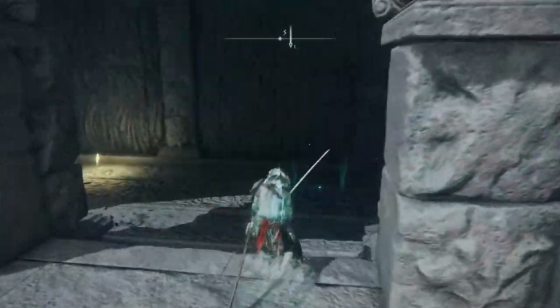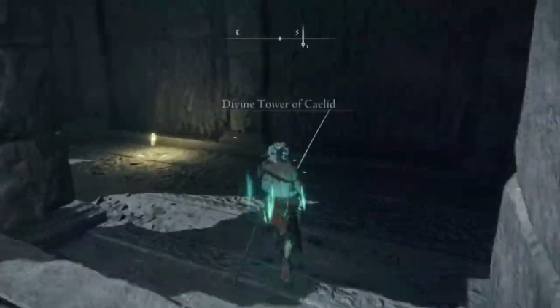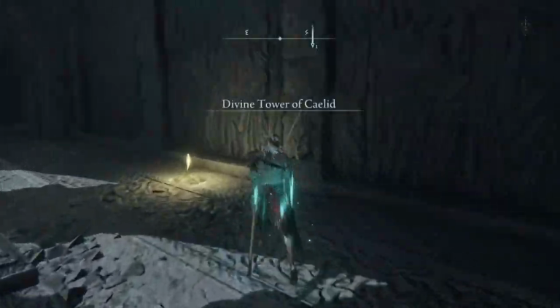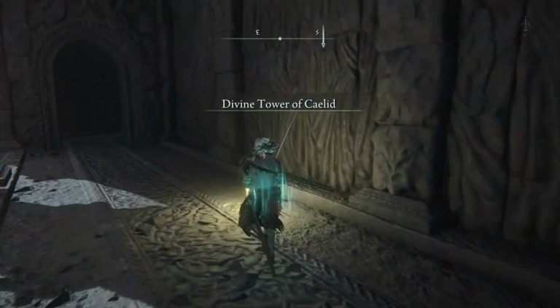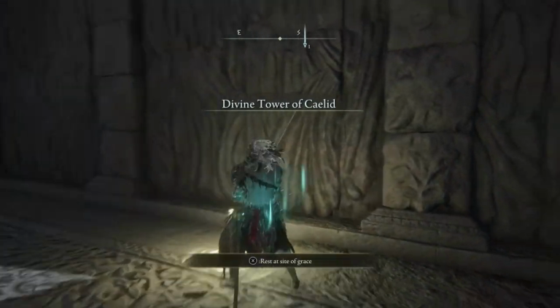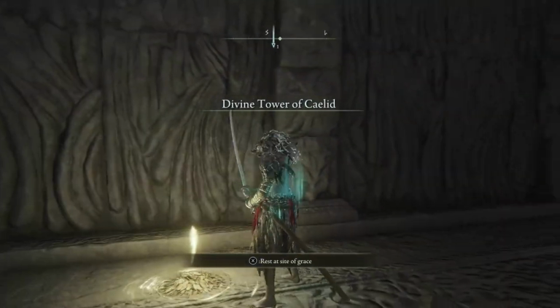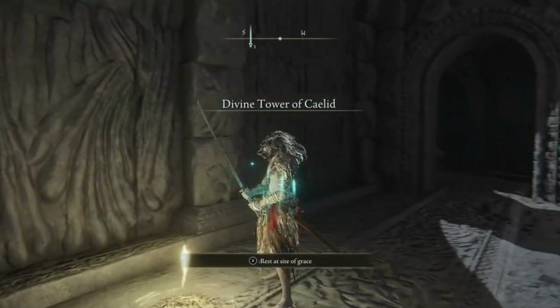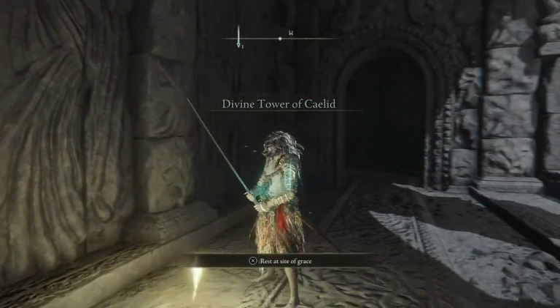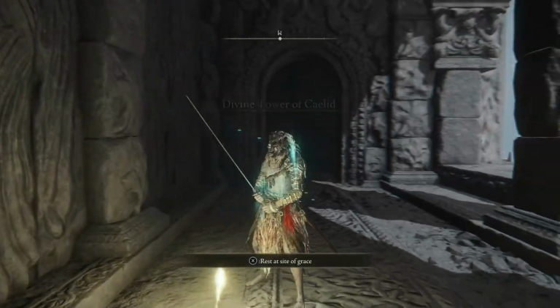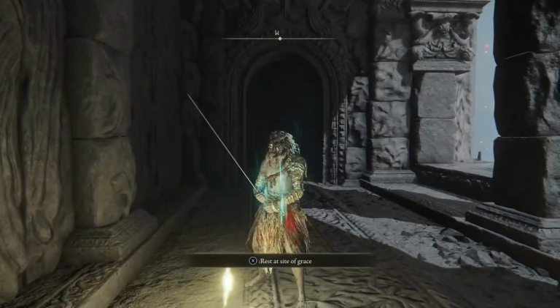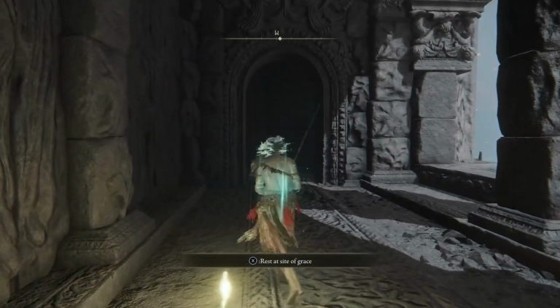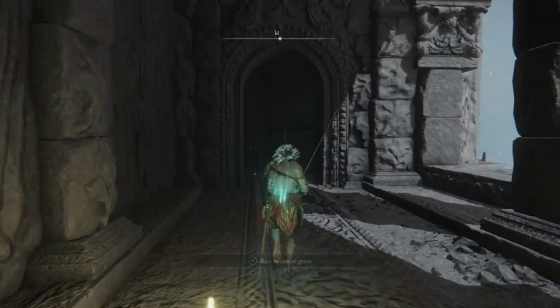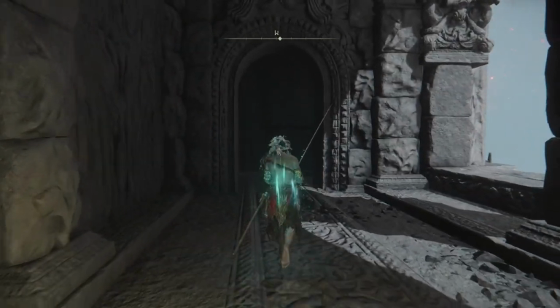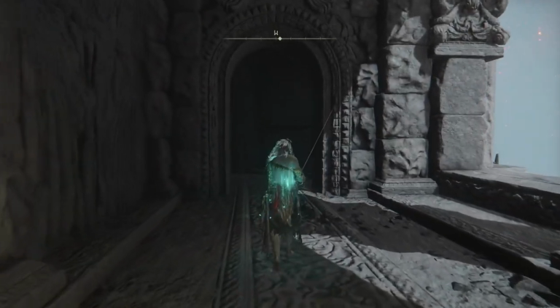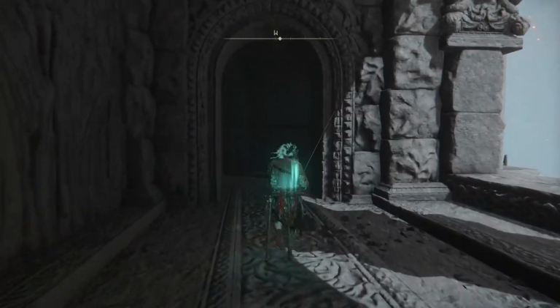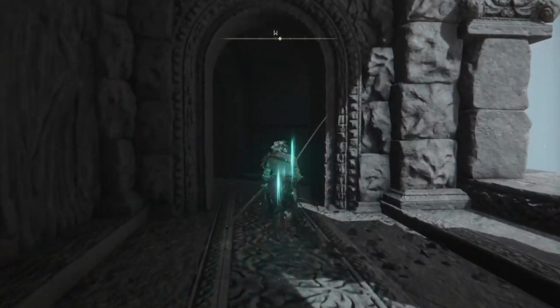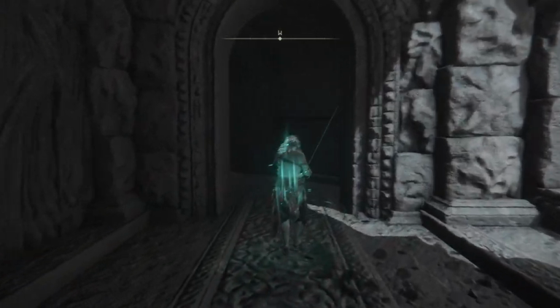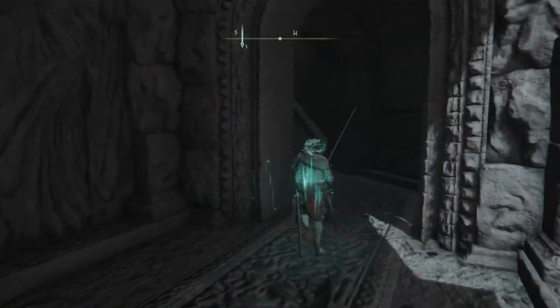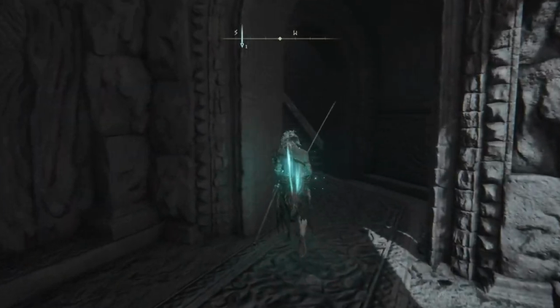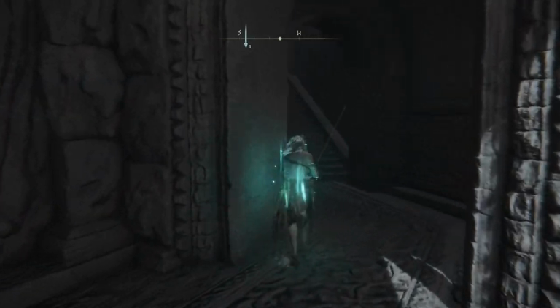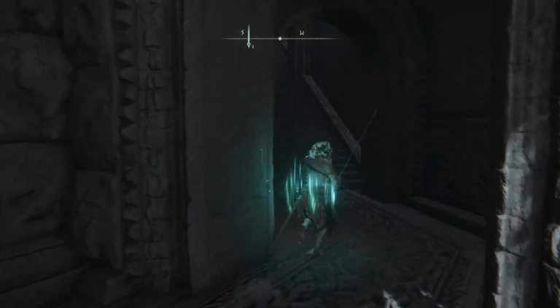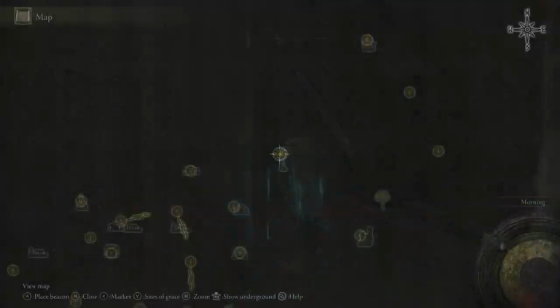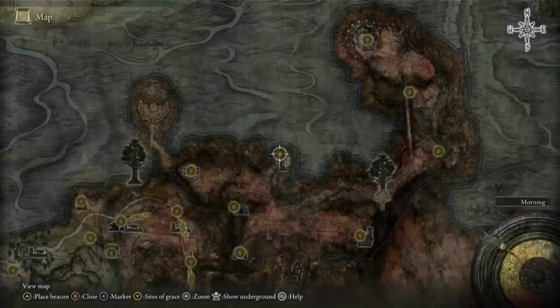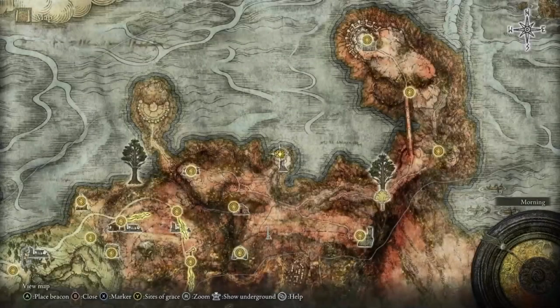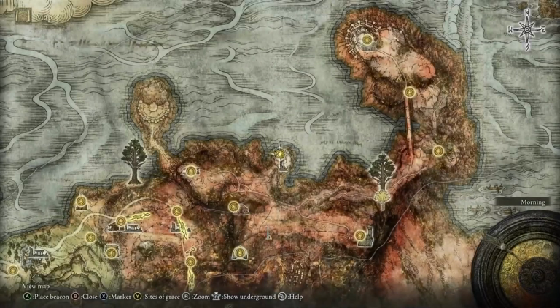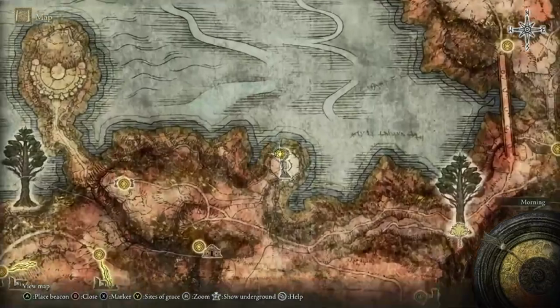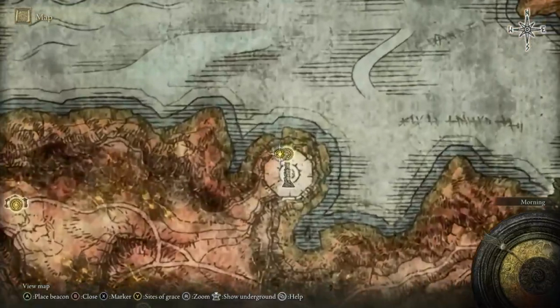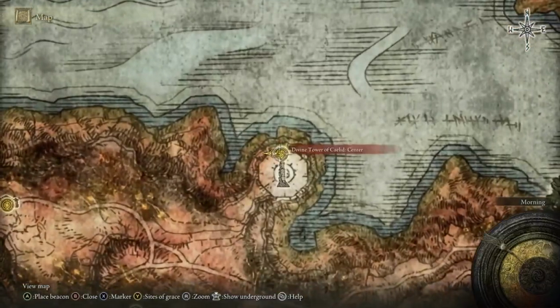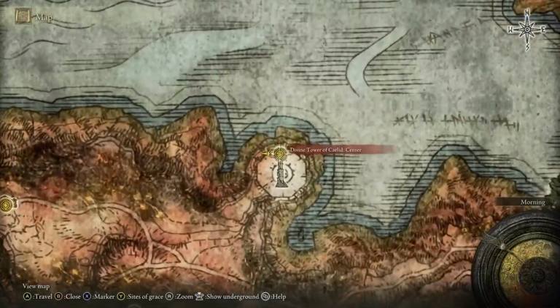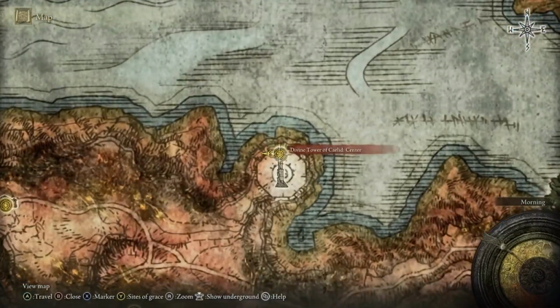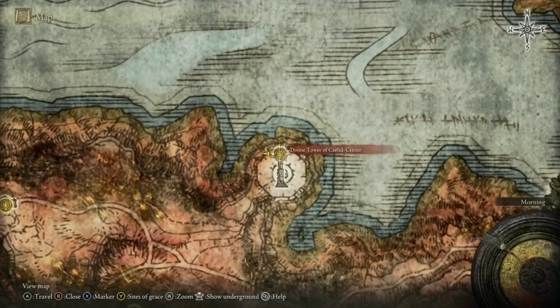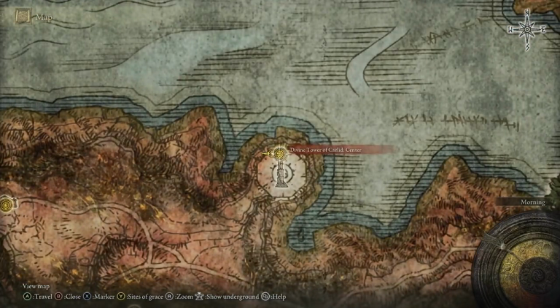And then you can make your way to the right to go up the tower, or the opposite way to go down the tower and kind of just explore down there. The top of the tower is where we're headed.